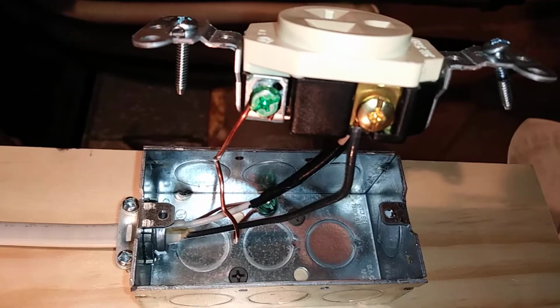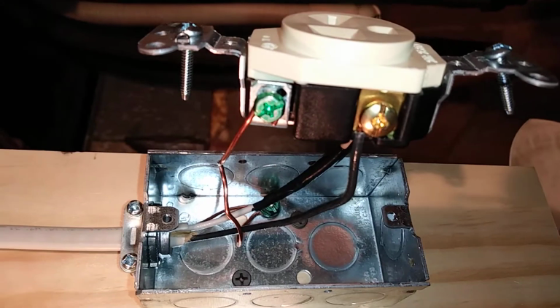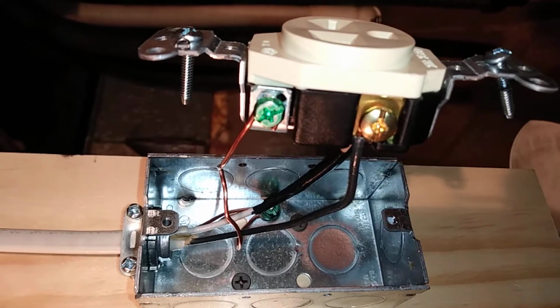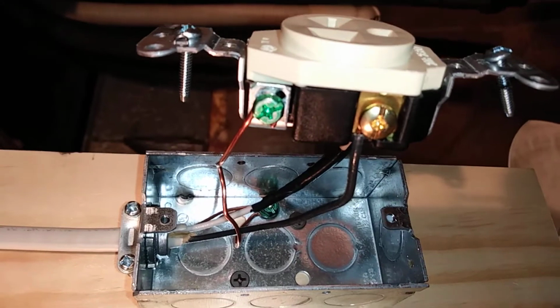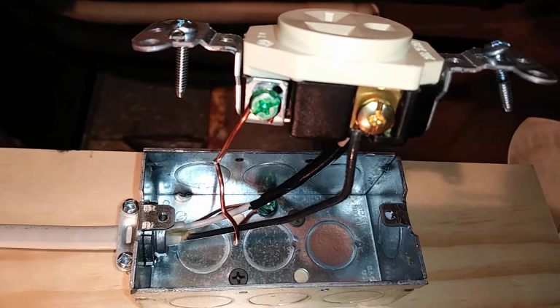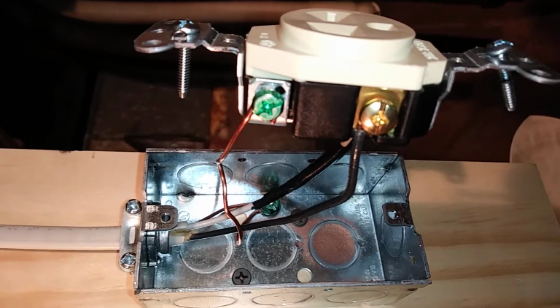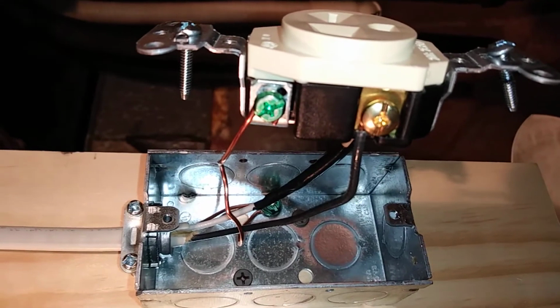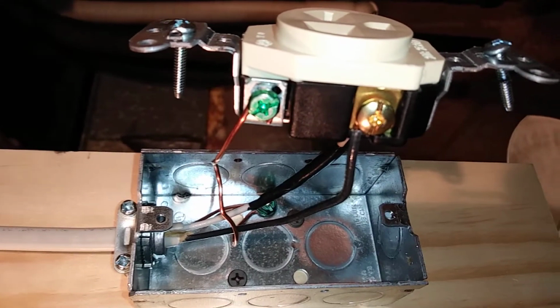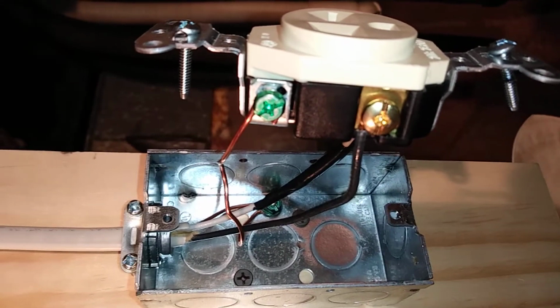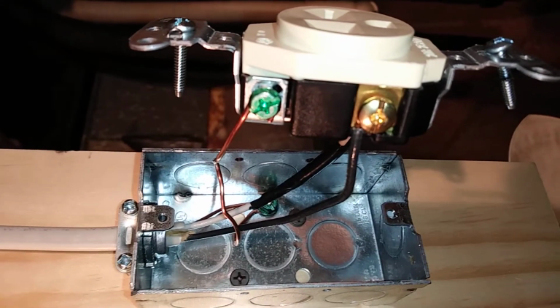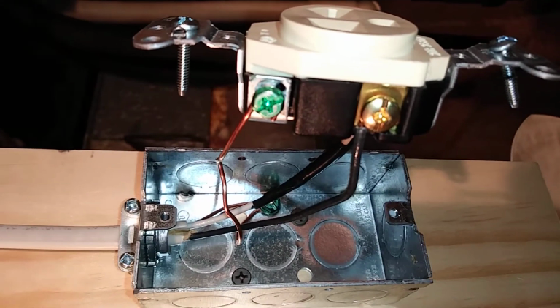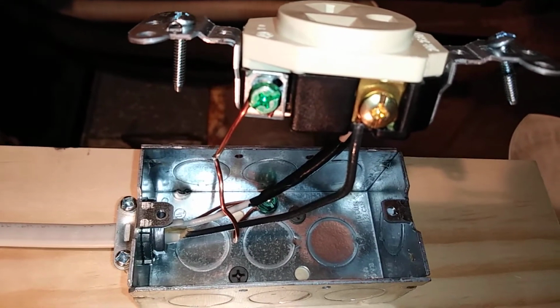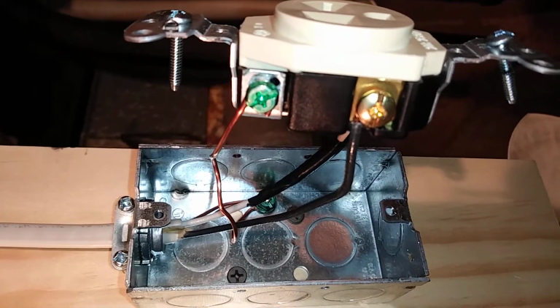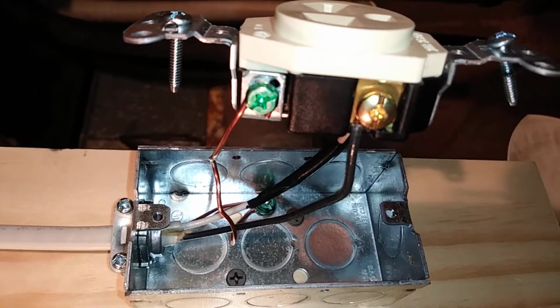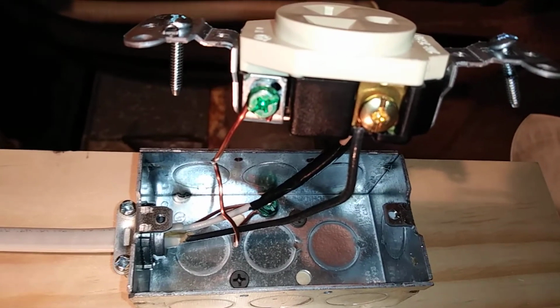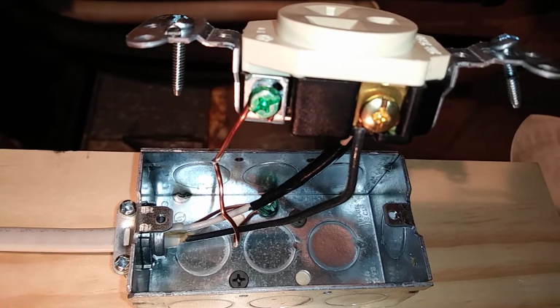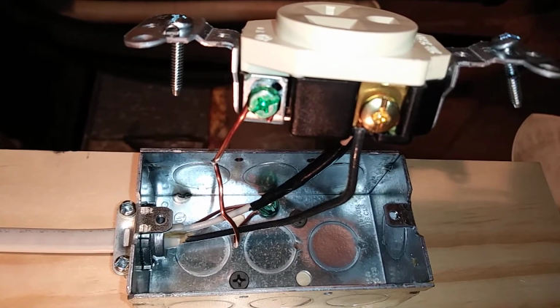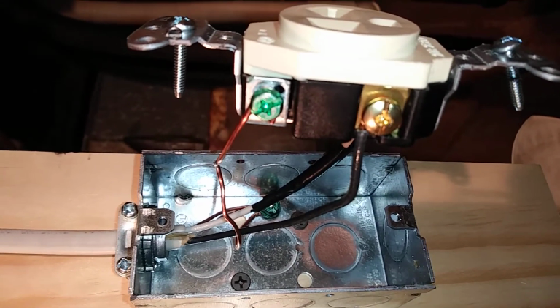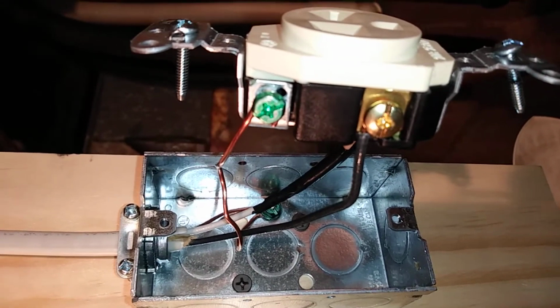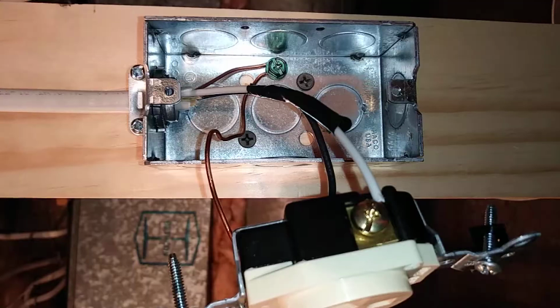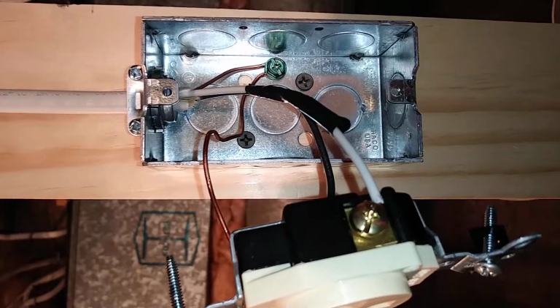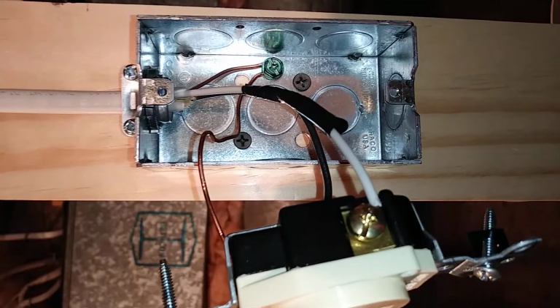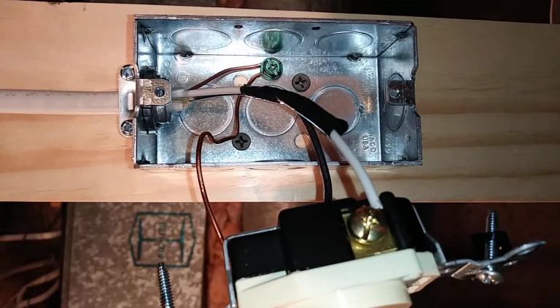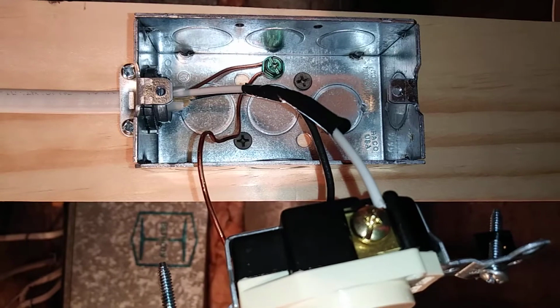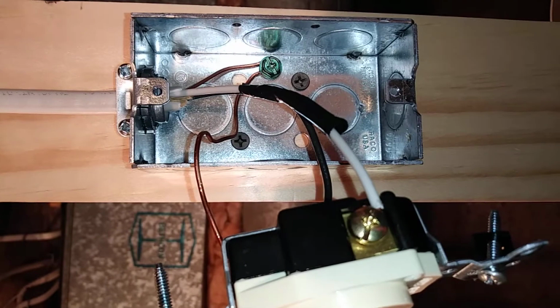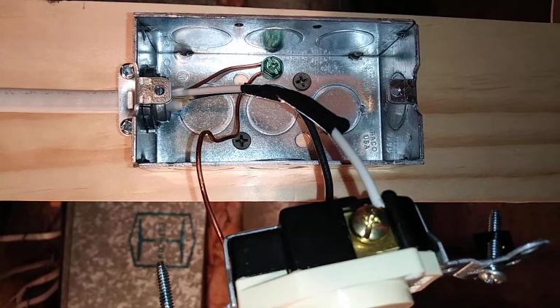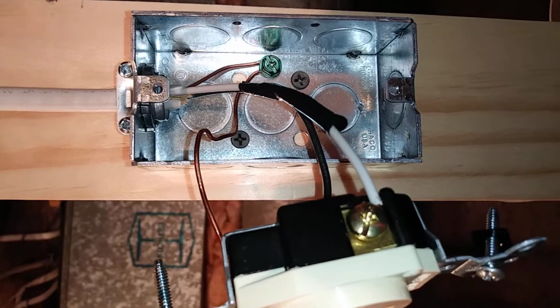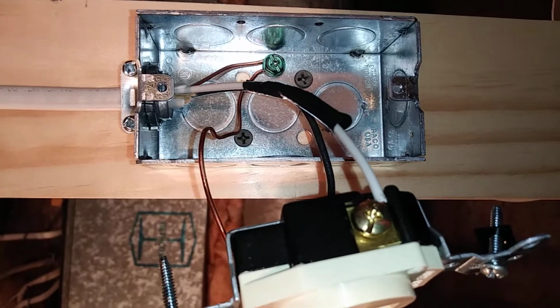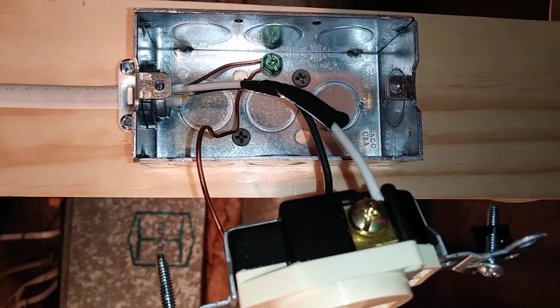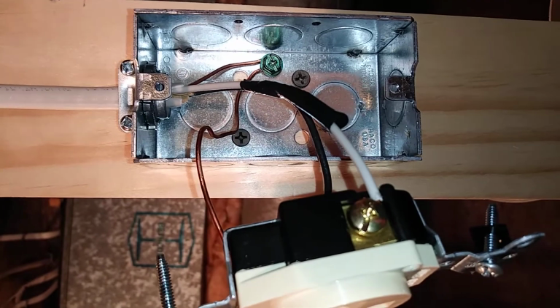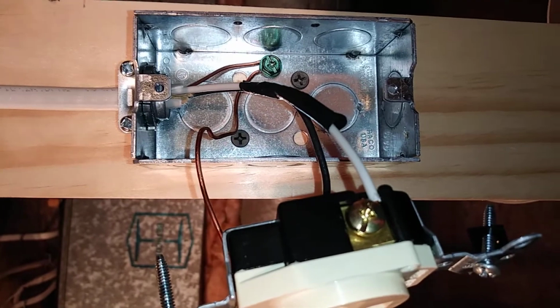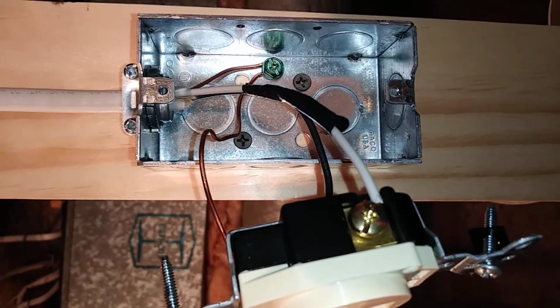Here is a close-up of one side of the outlet, and here is the other side.